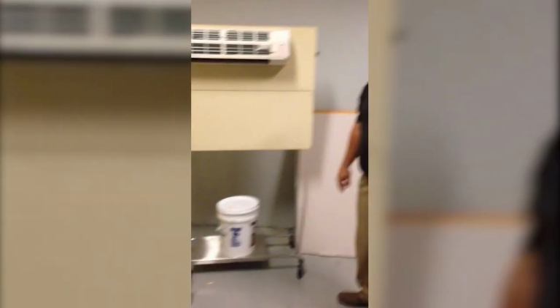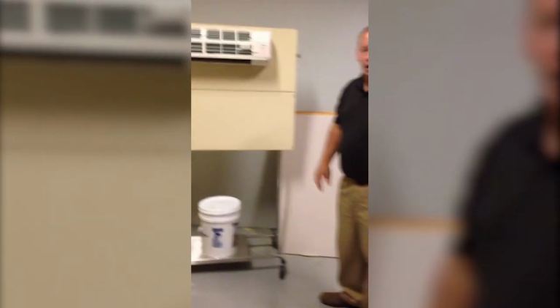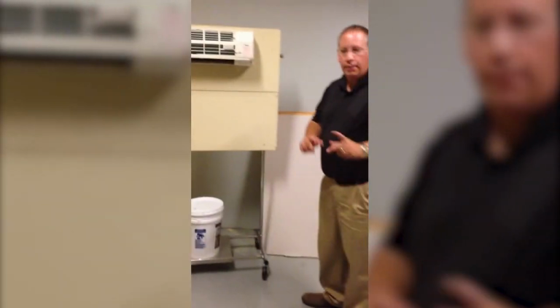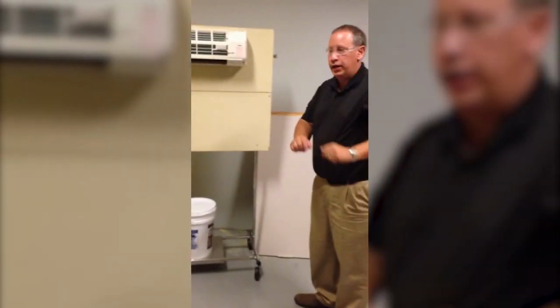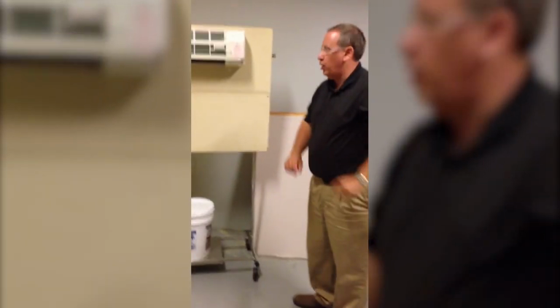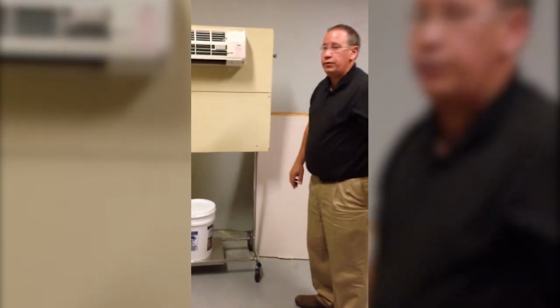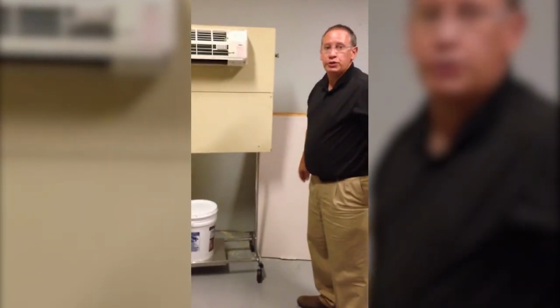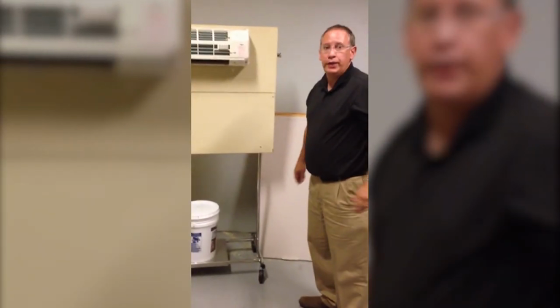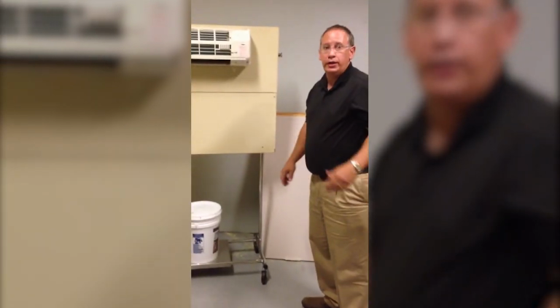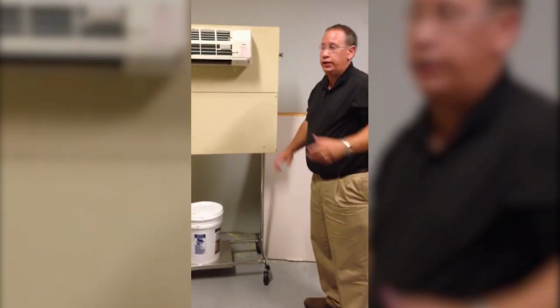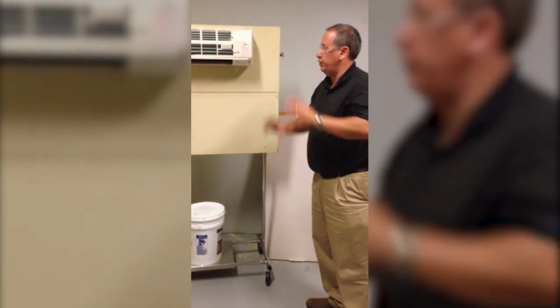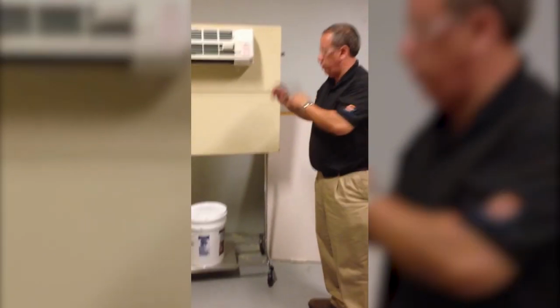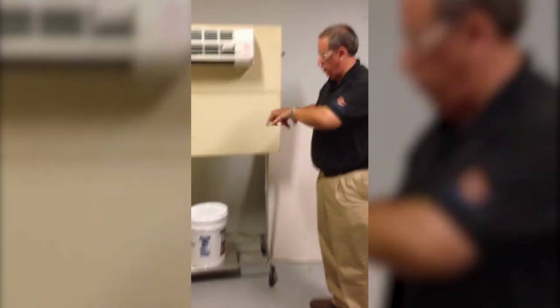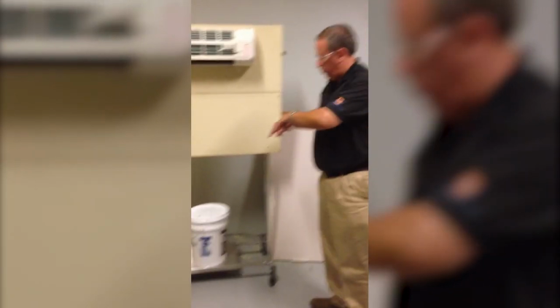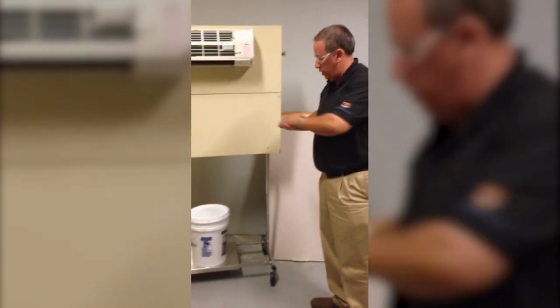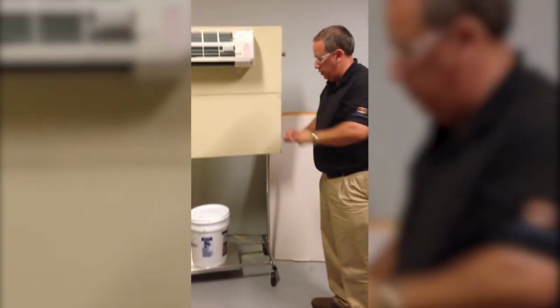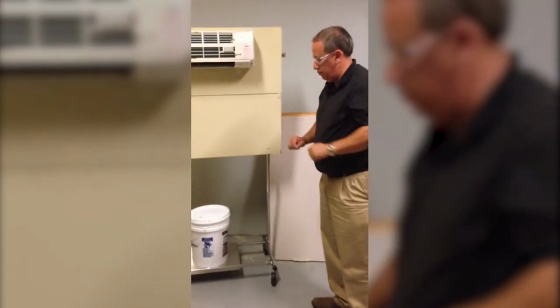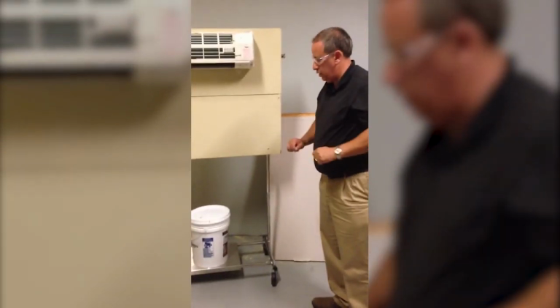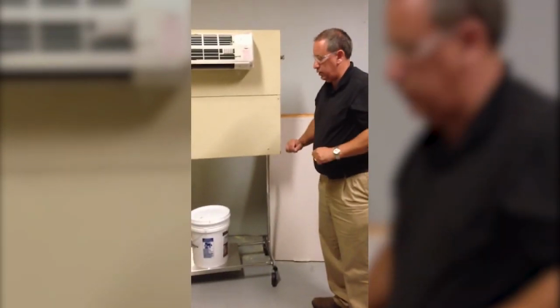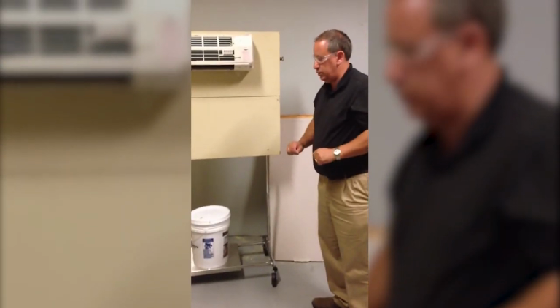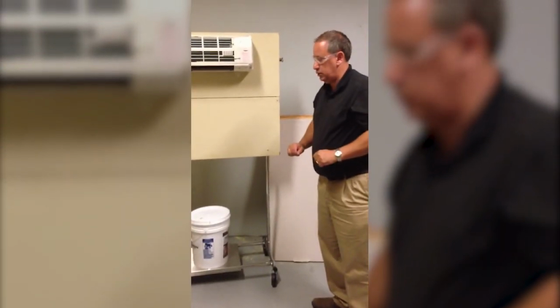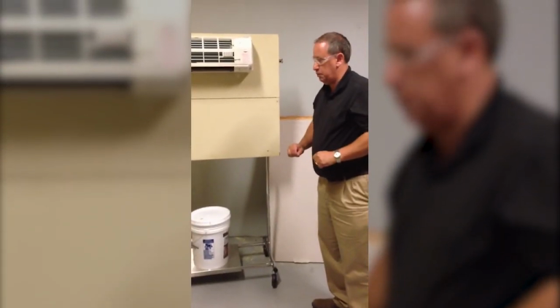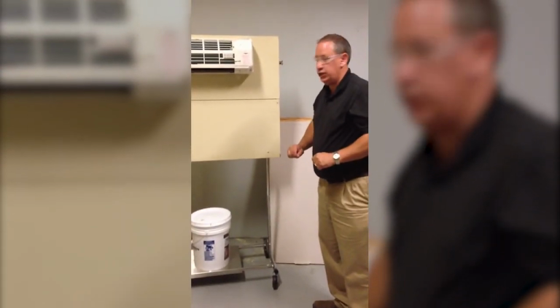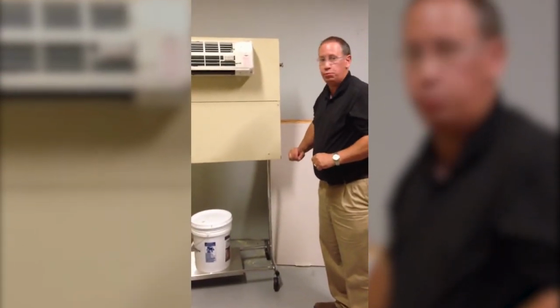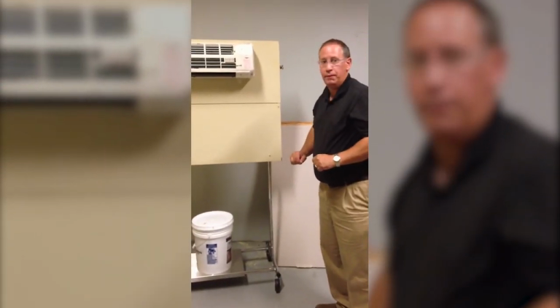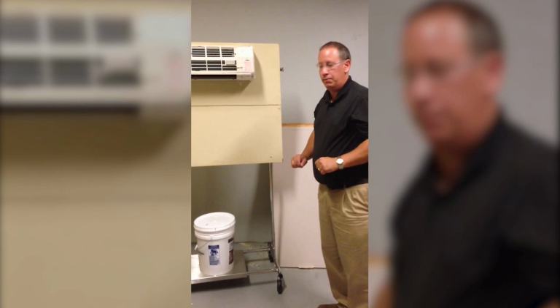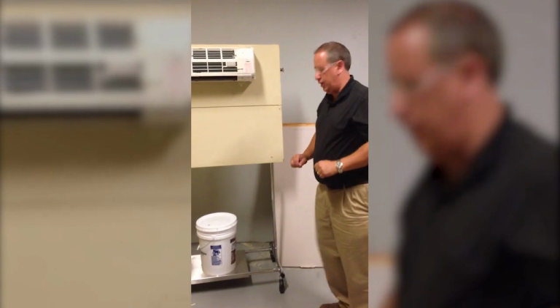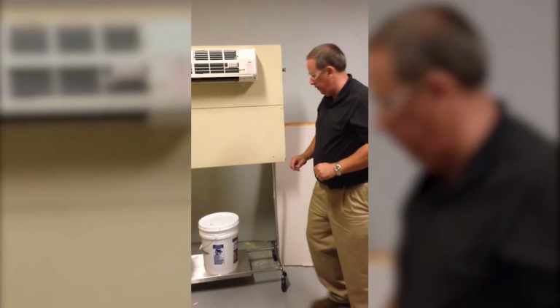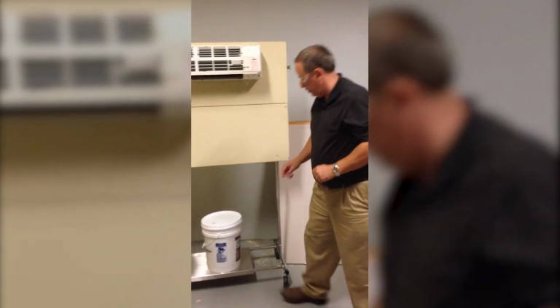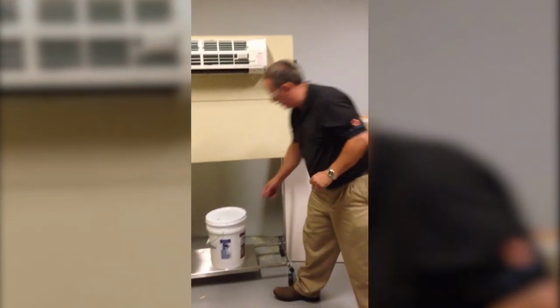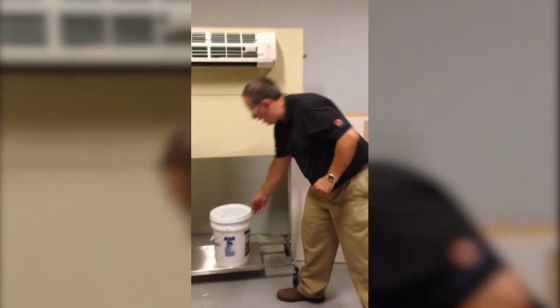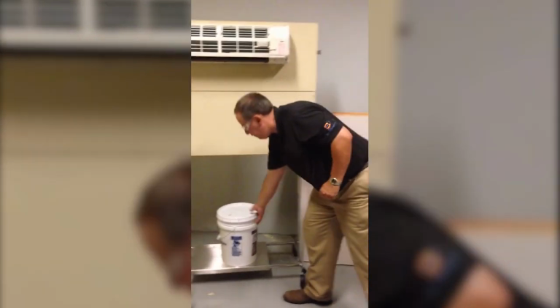Hi, I'm Mike Hardy with SpeedClean. I'm going to show you the Douglas Mini Split Bib Kit that we have.